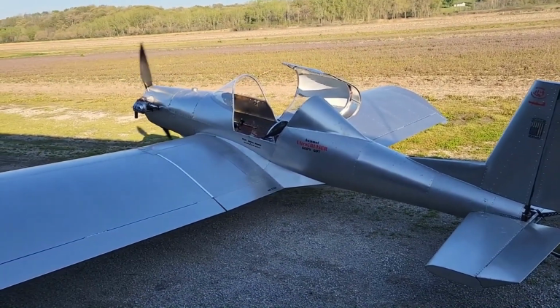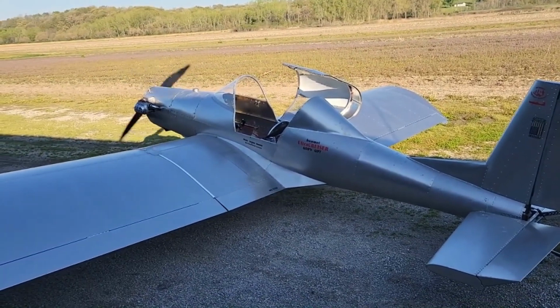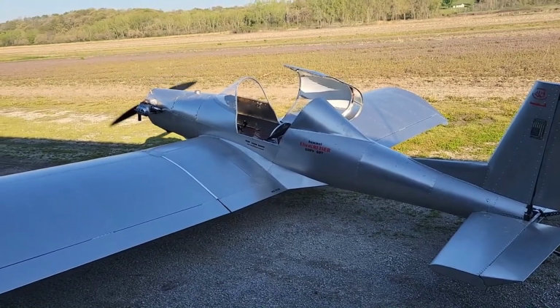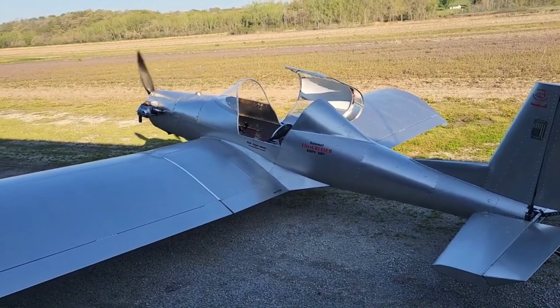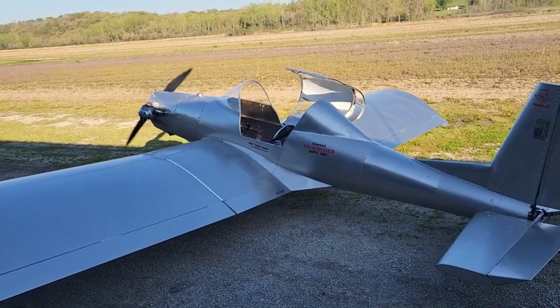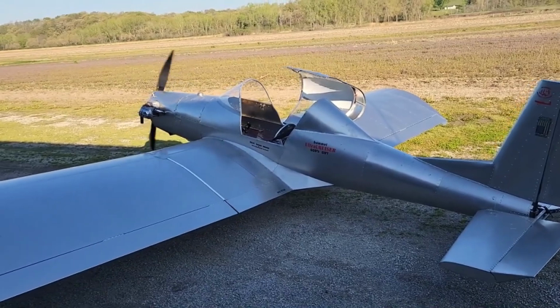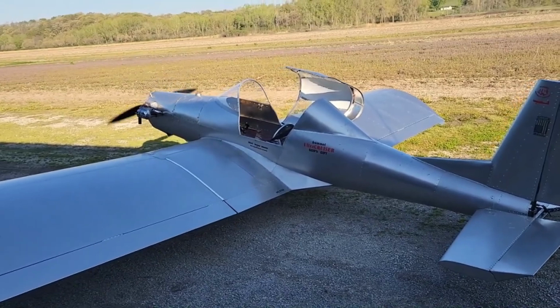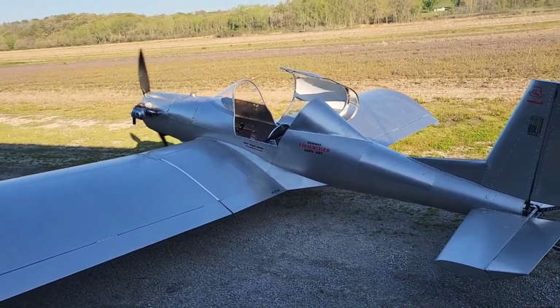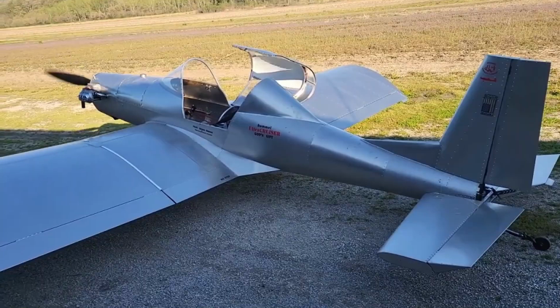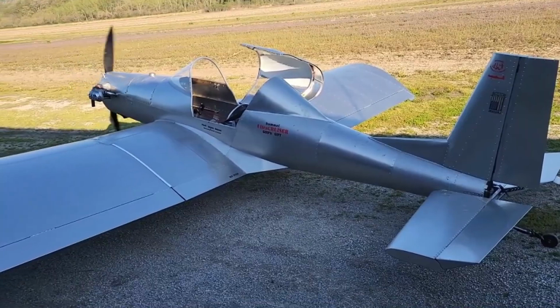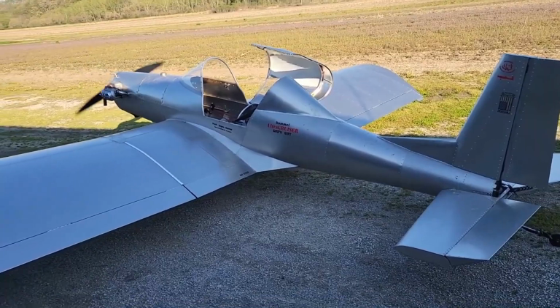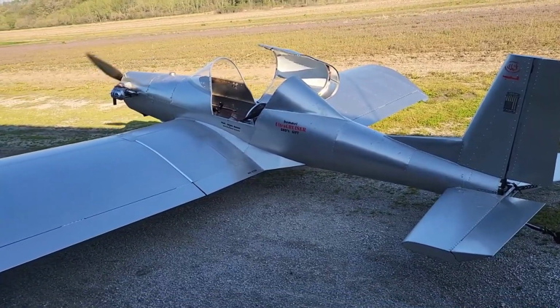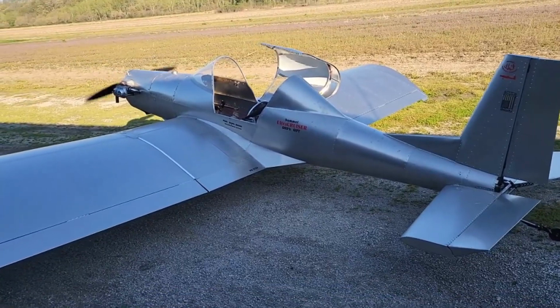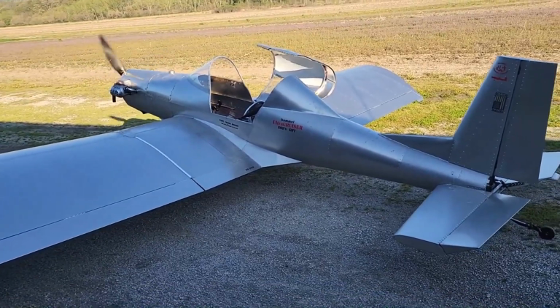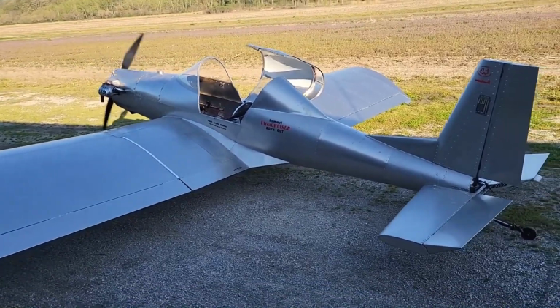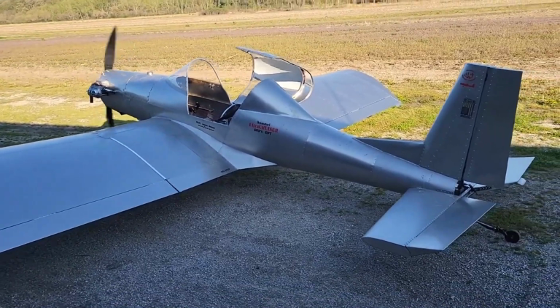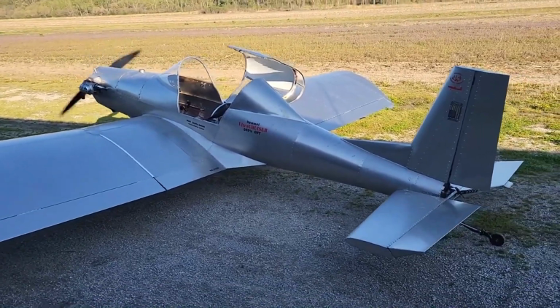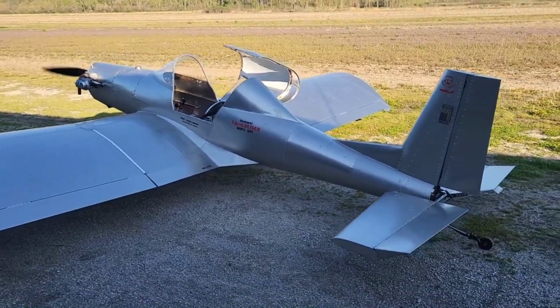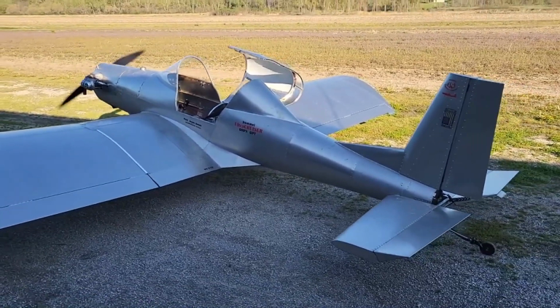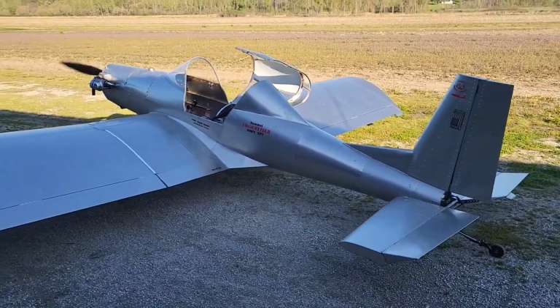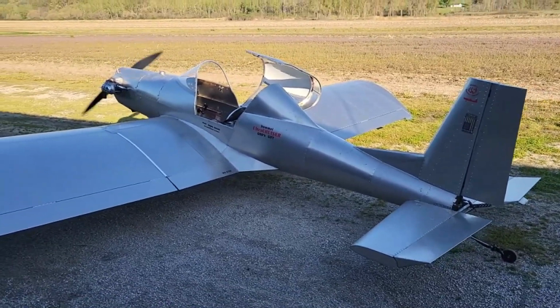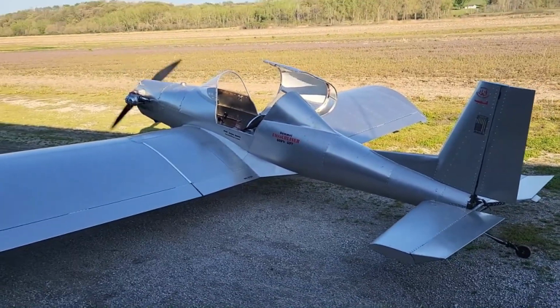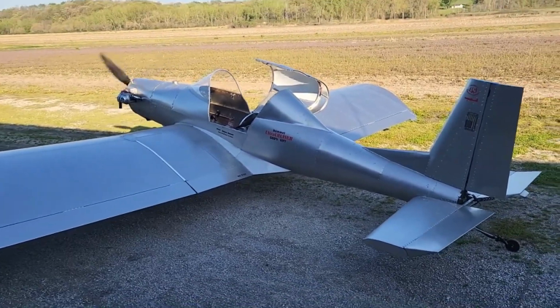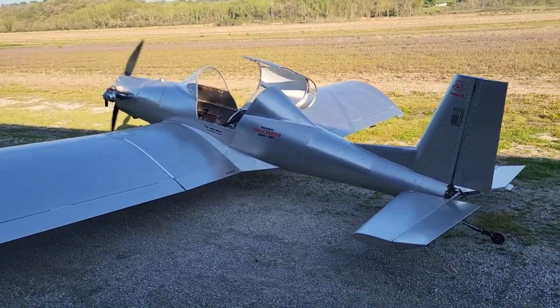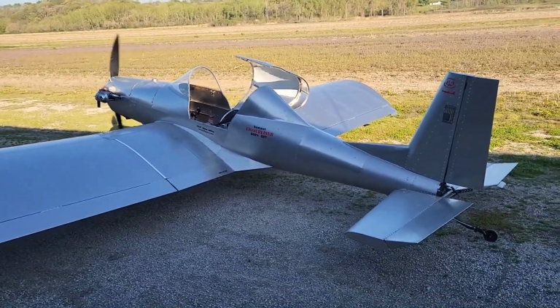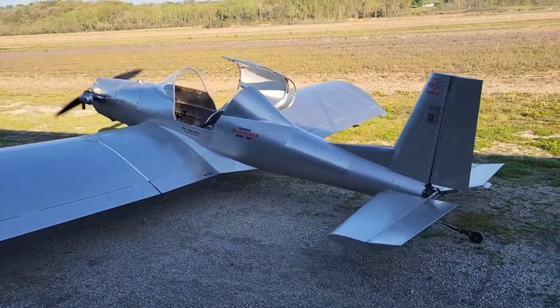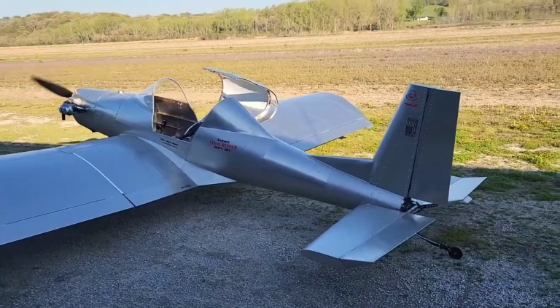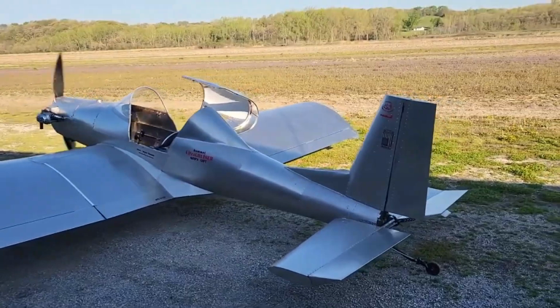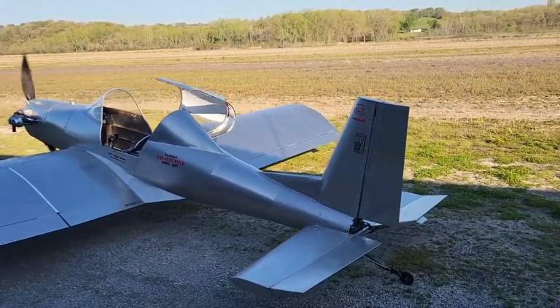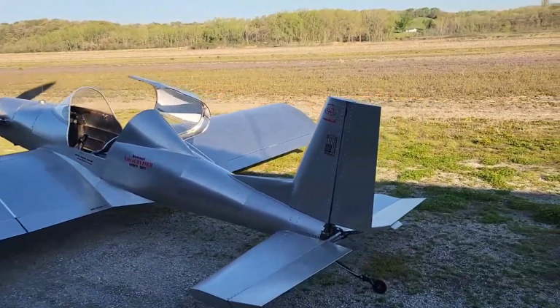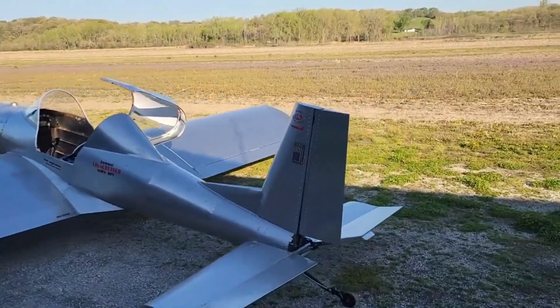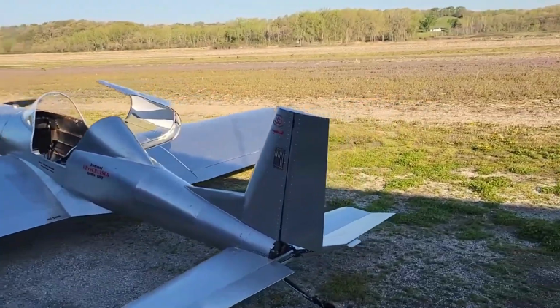The Hummel Ultra Cruiser isn't just an aircraft. It's your personal gateway to the skies, and the simplest way to feel like you're truly flying.